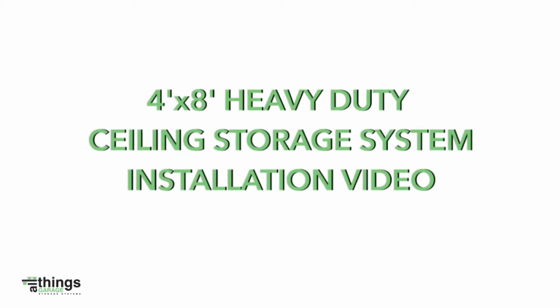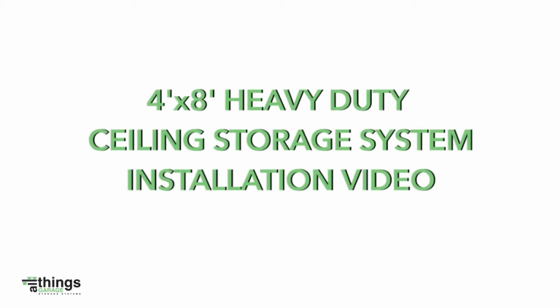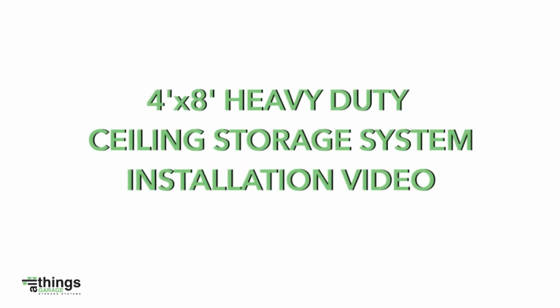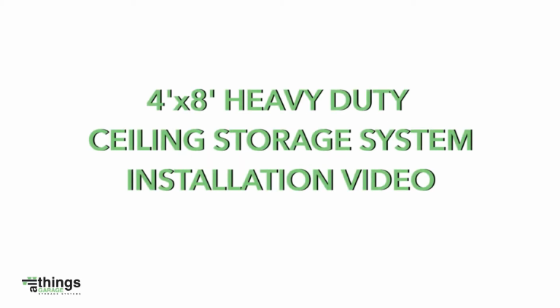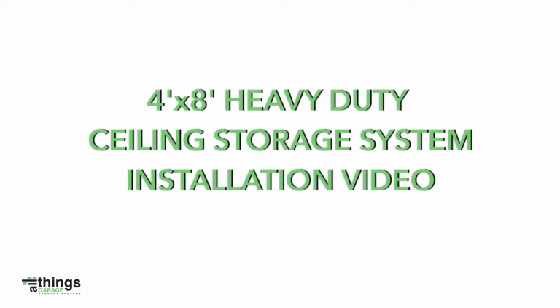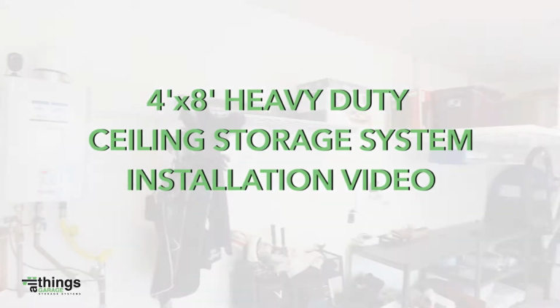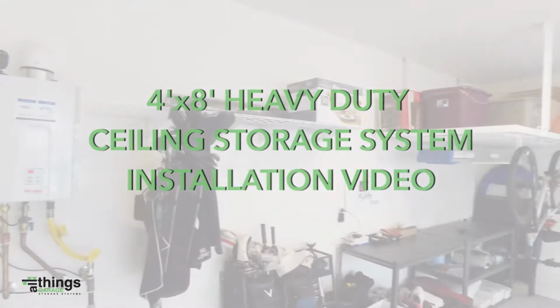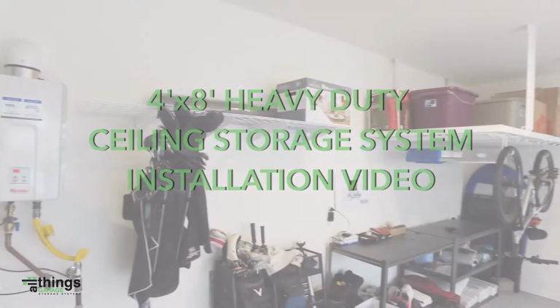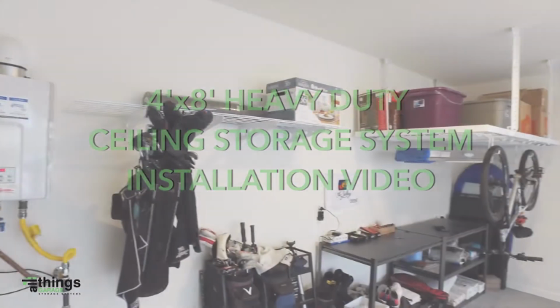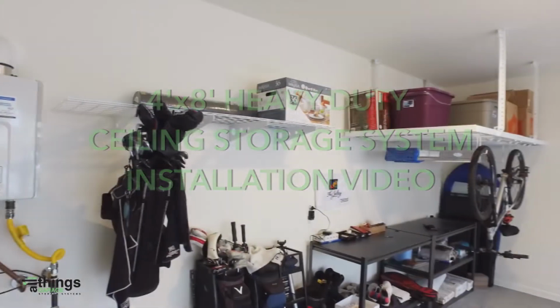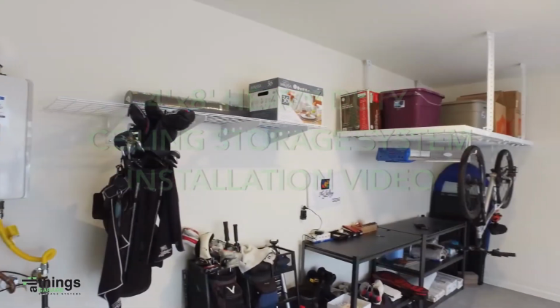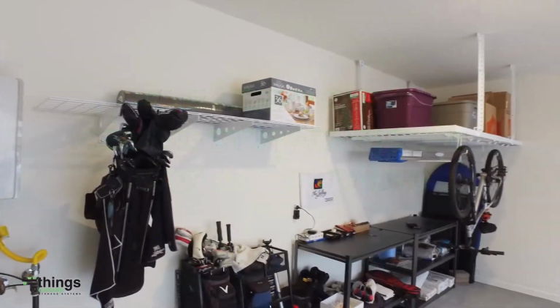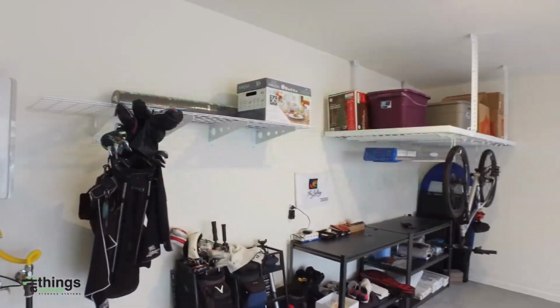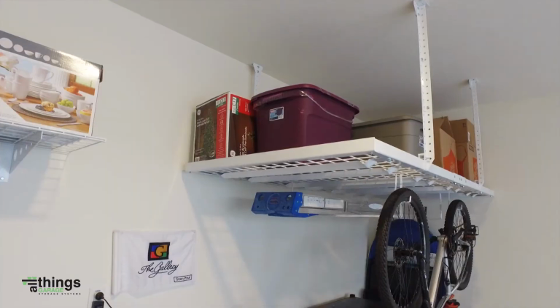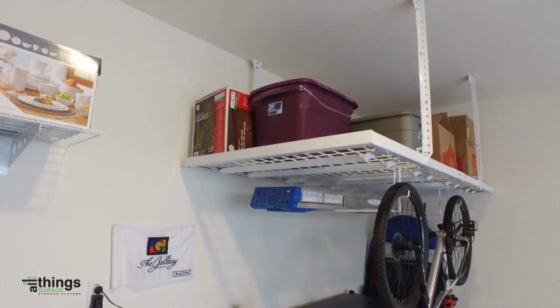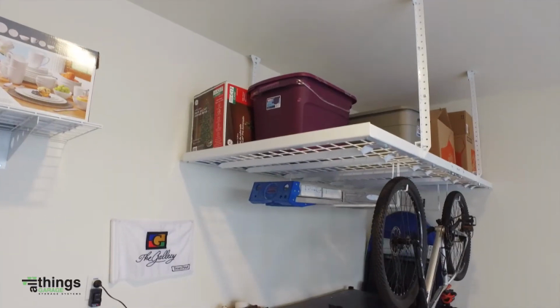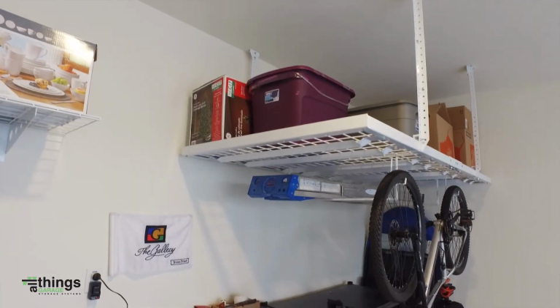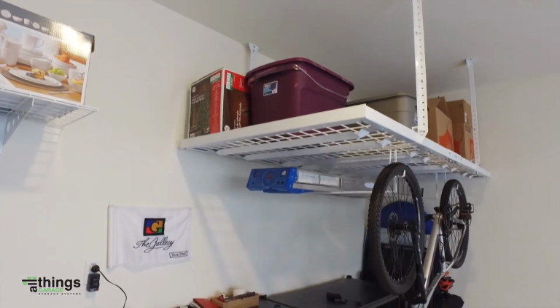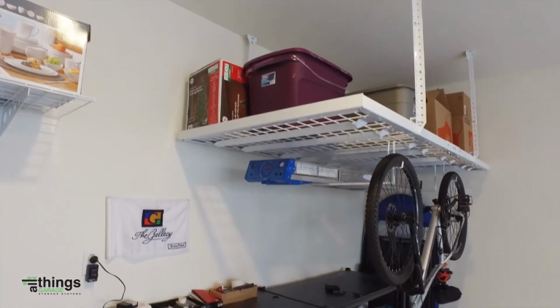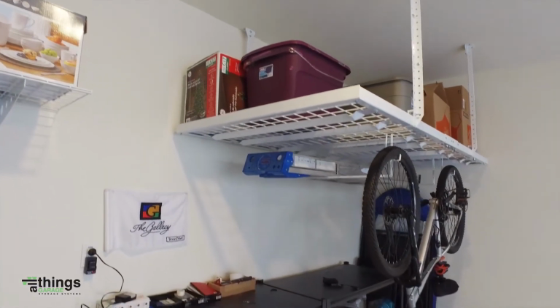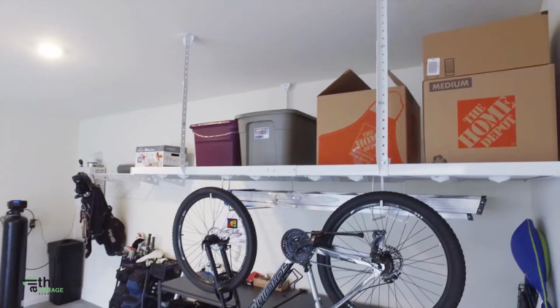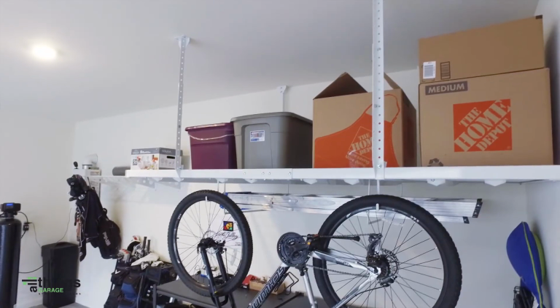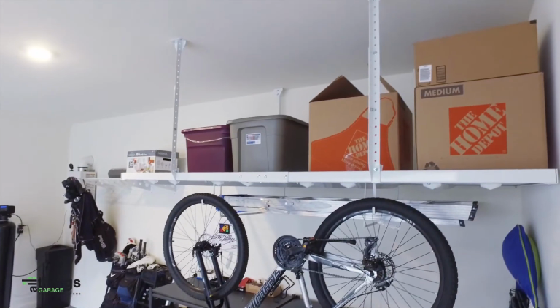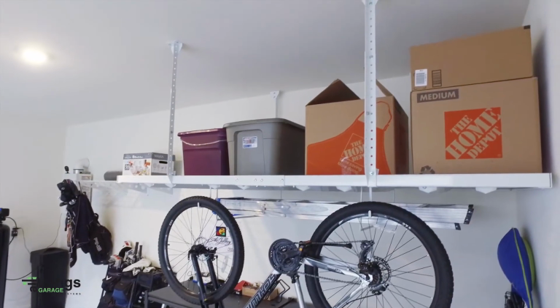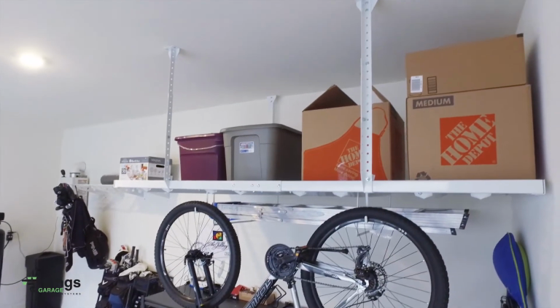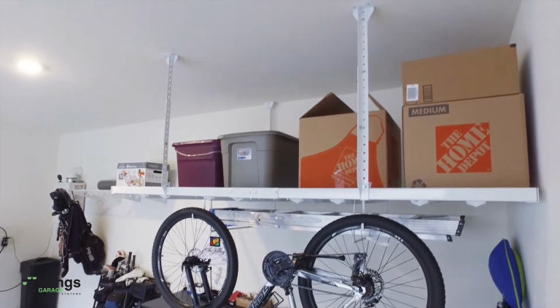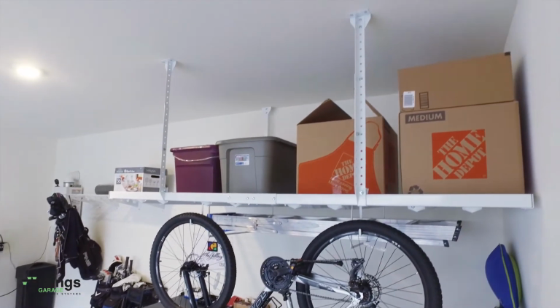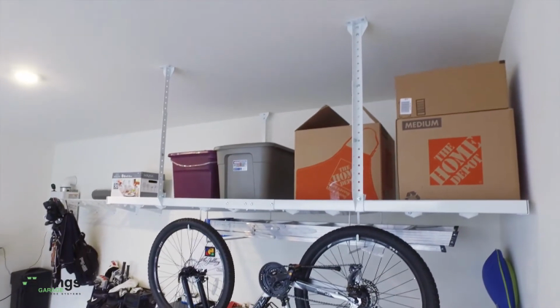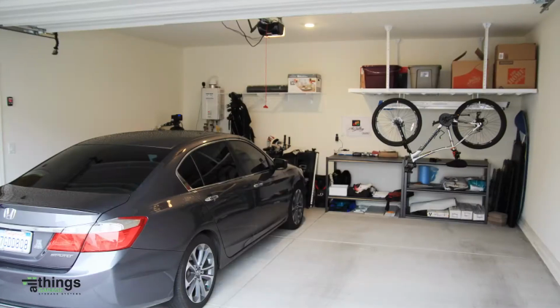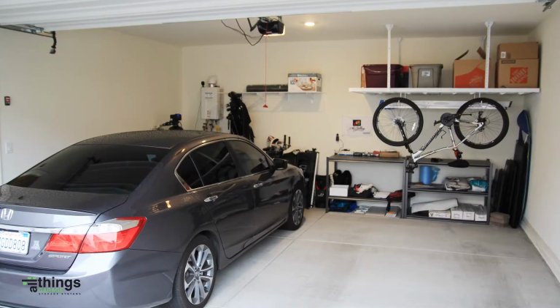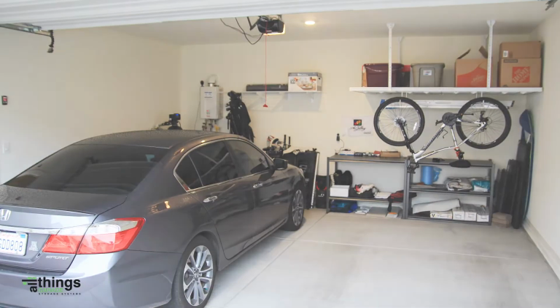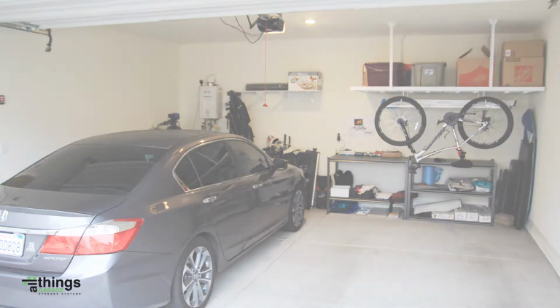In this video we will show you how to install the 4 foot by 8 foot heavy duty ceiling storage system.